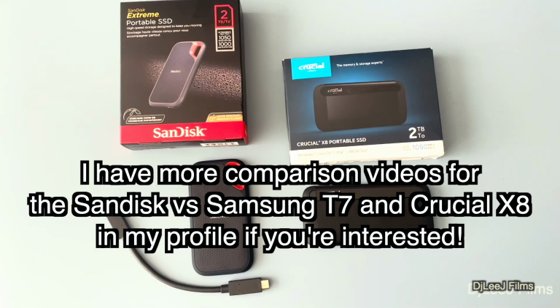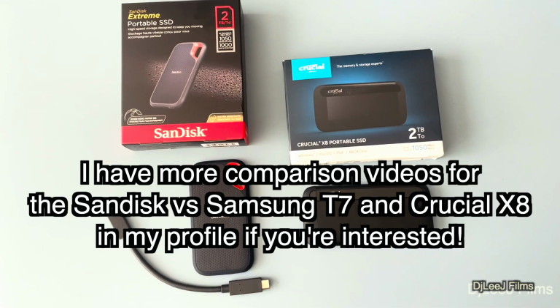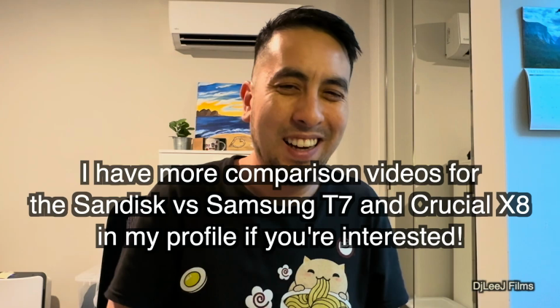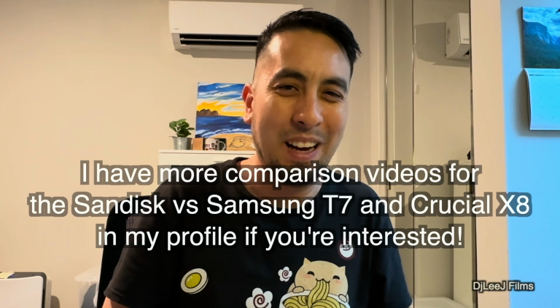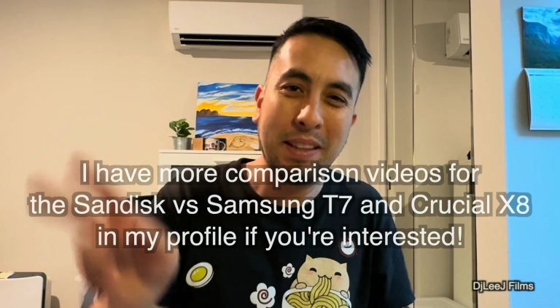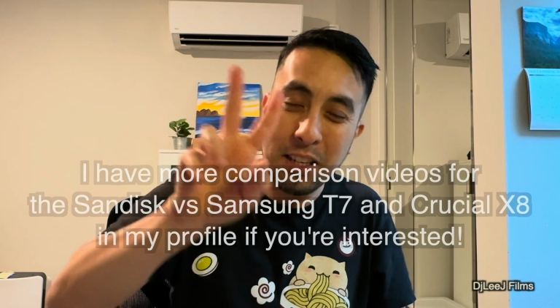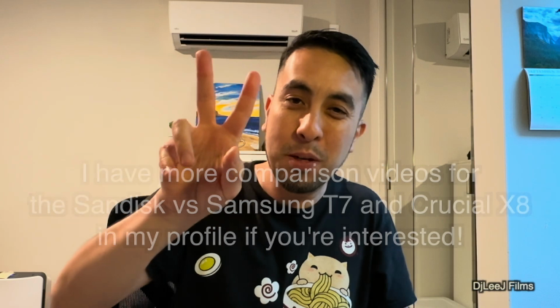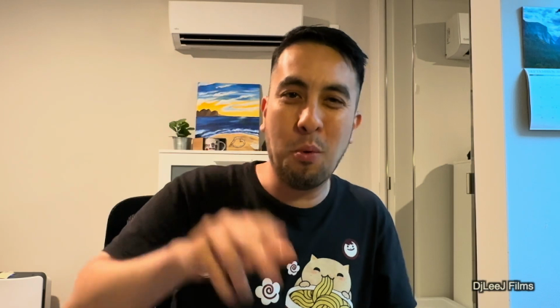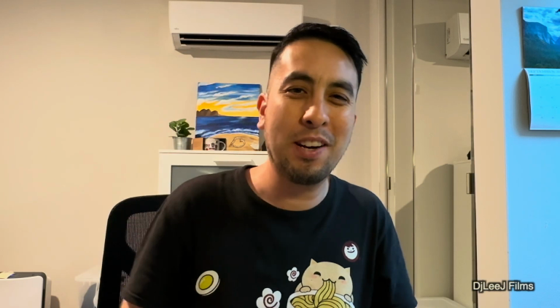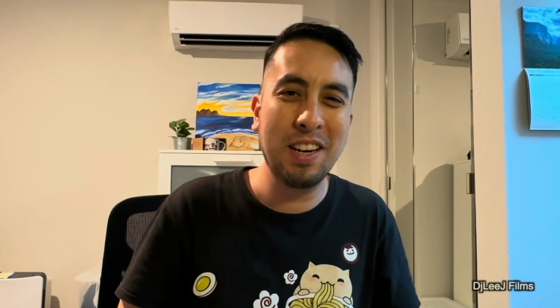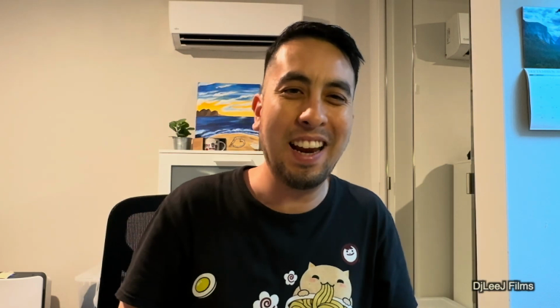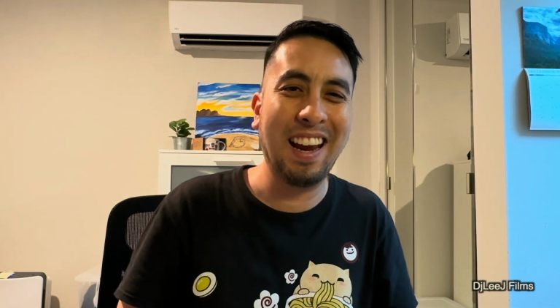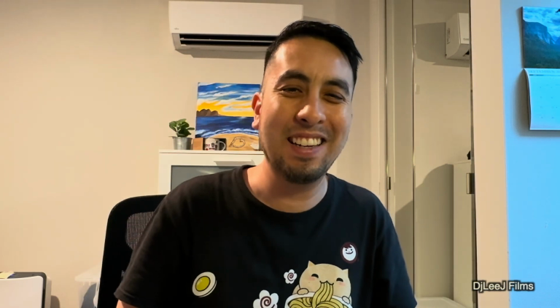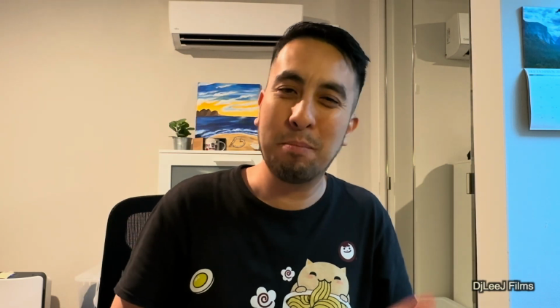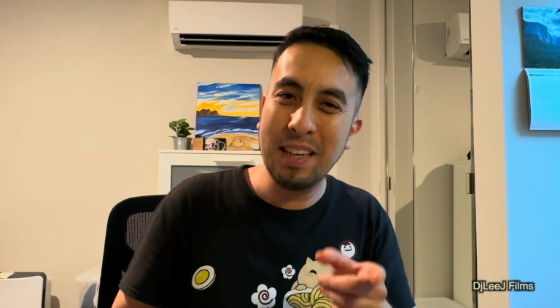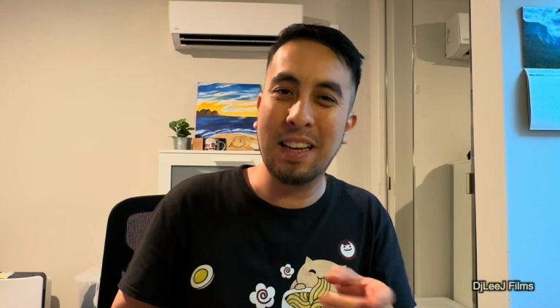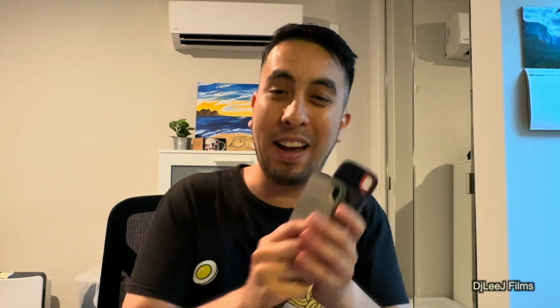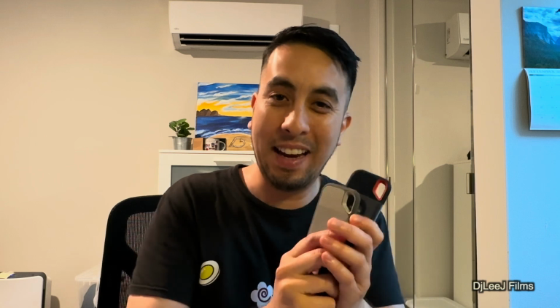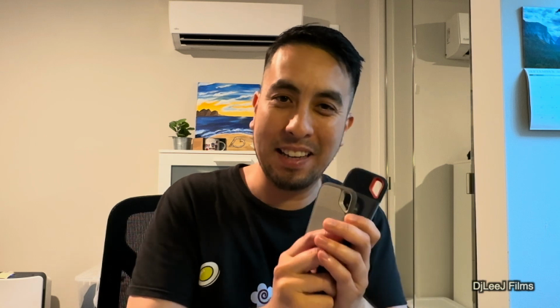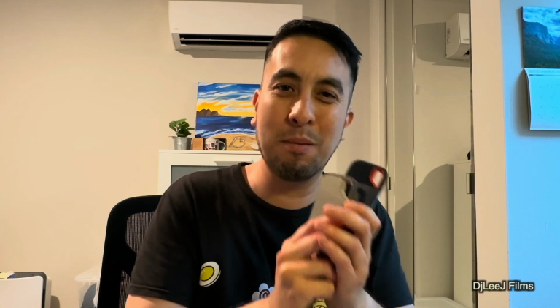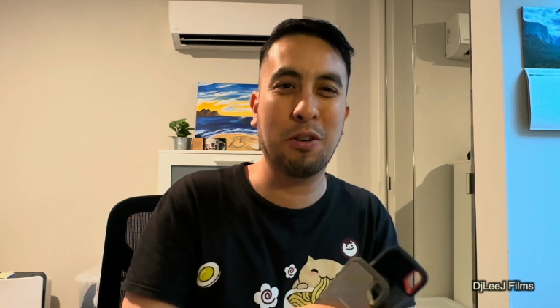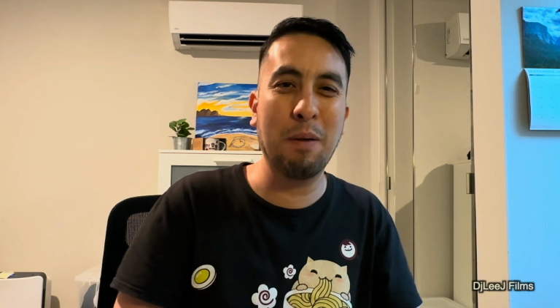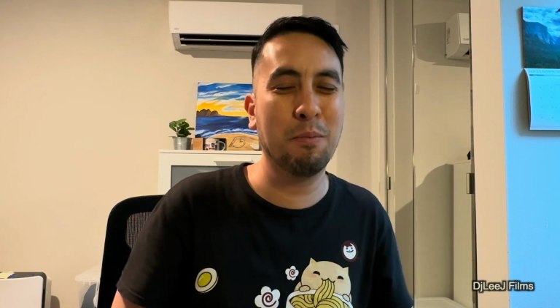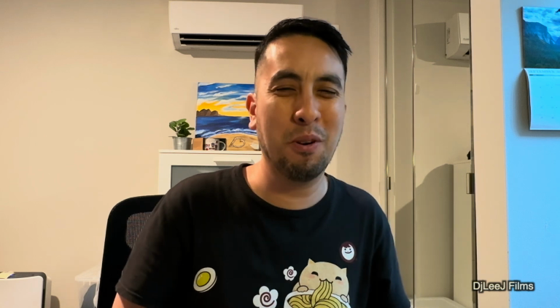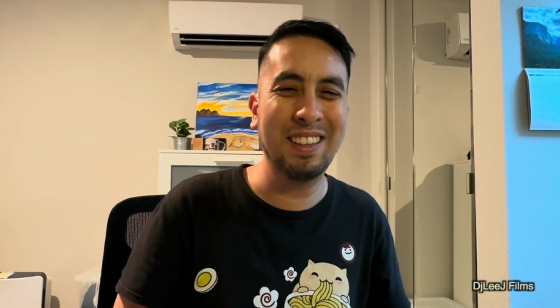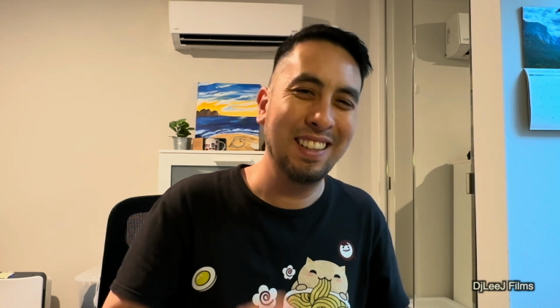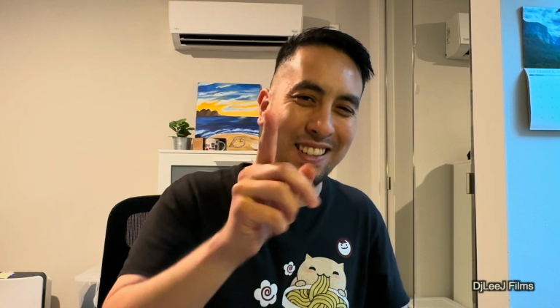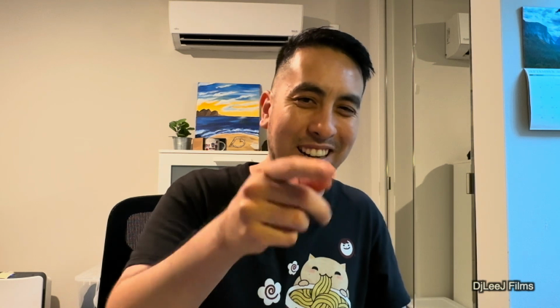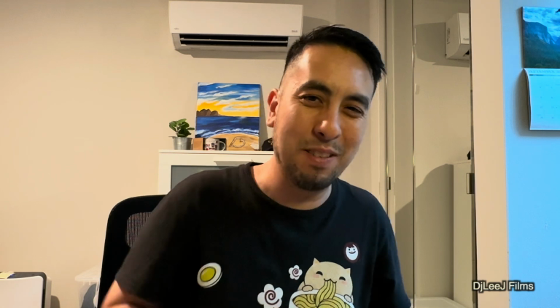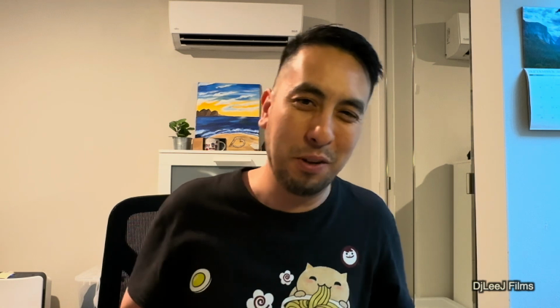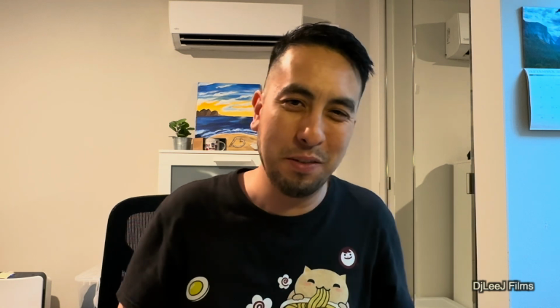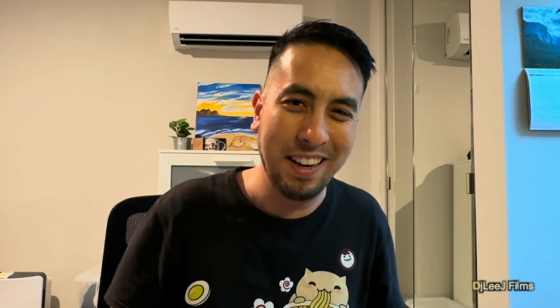Thanks so much for watching. Please like and subscribe for more. See you guys in another video.